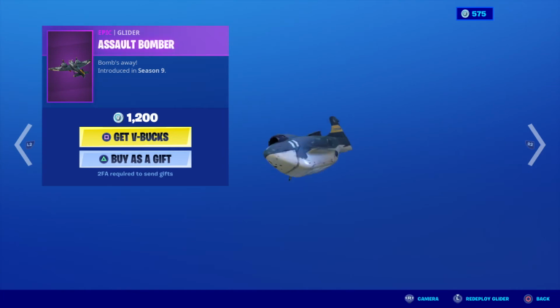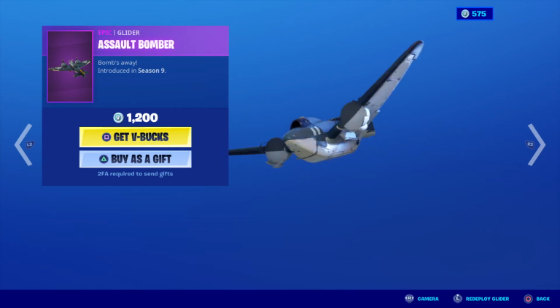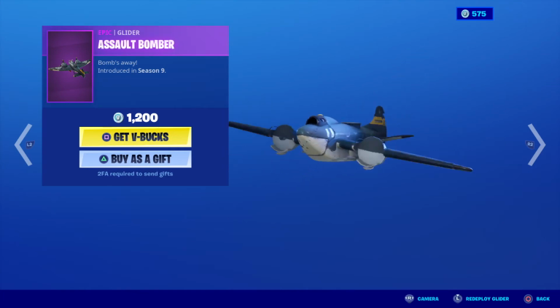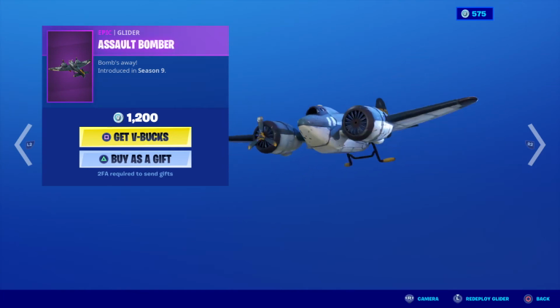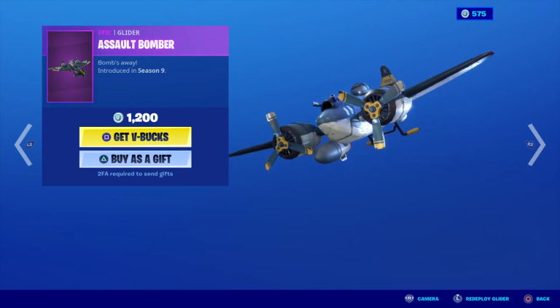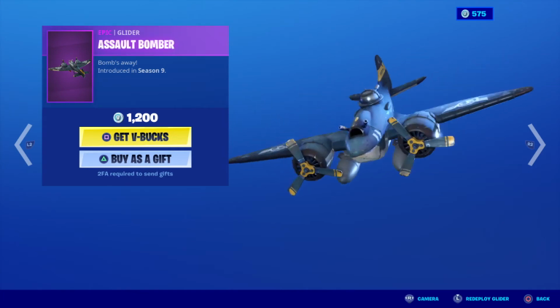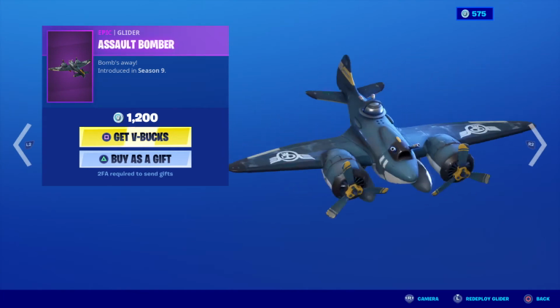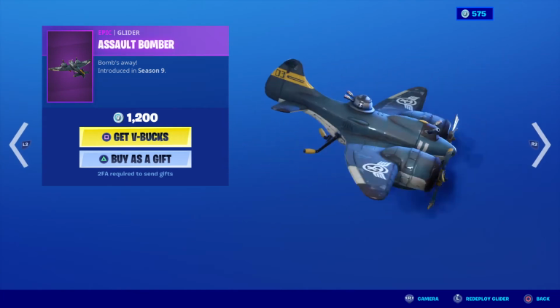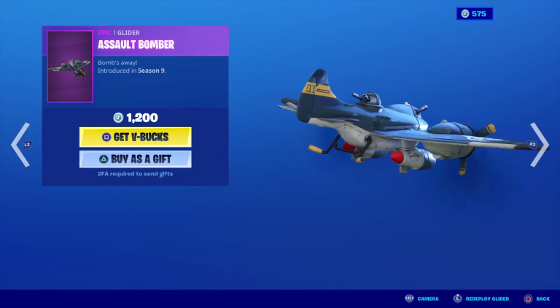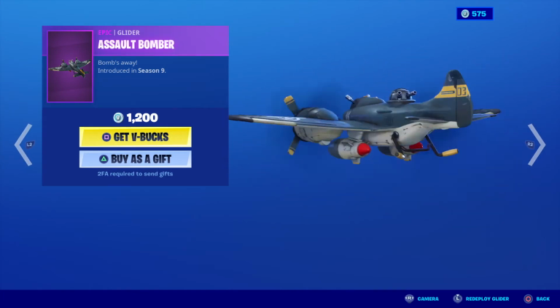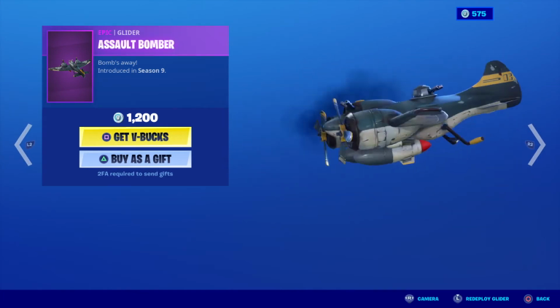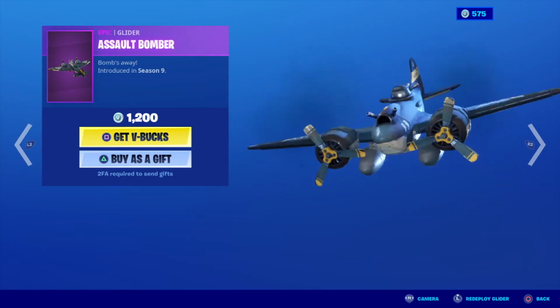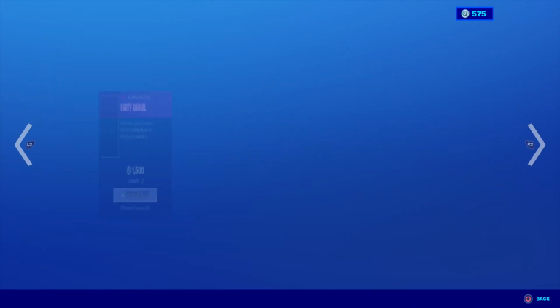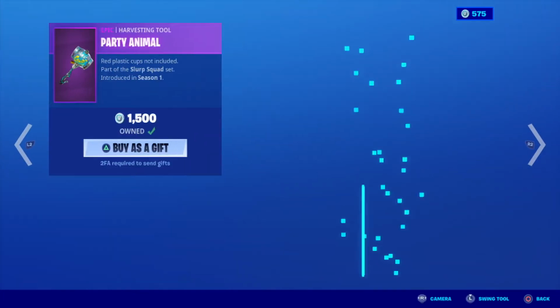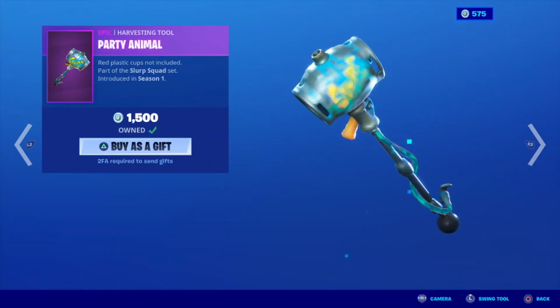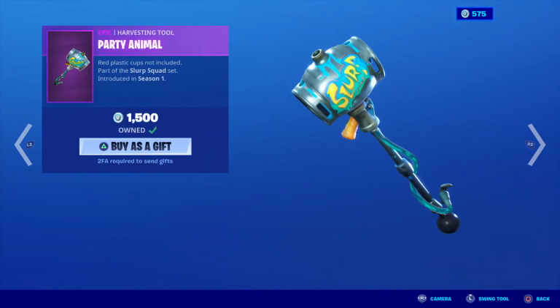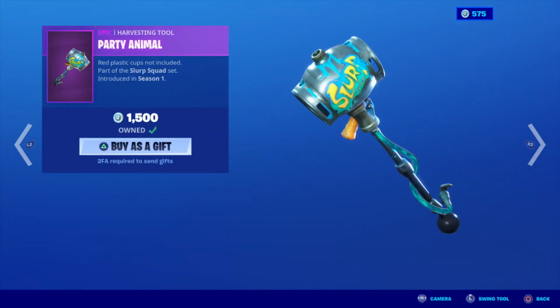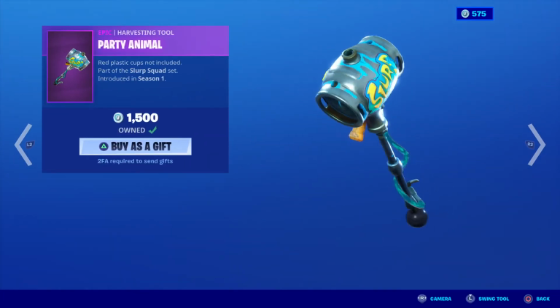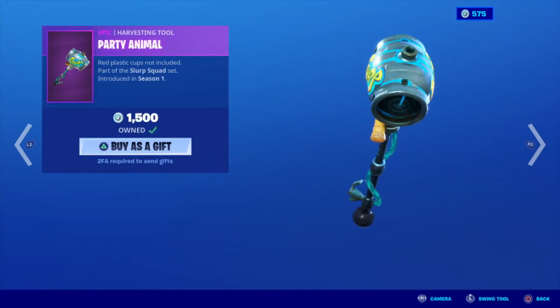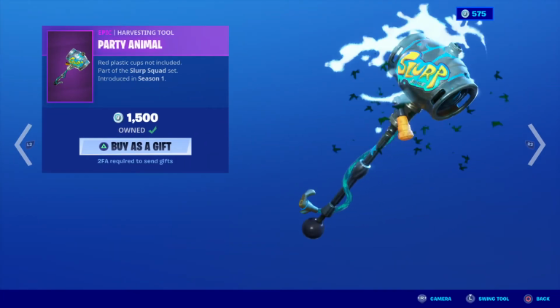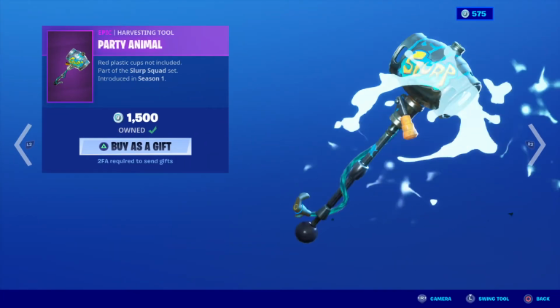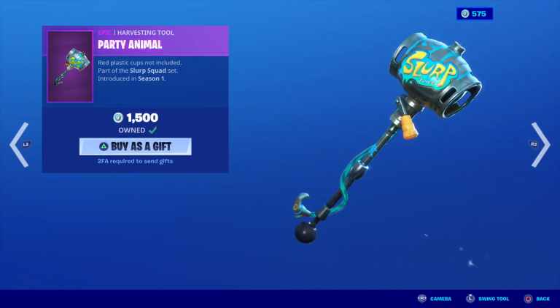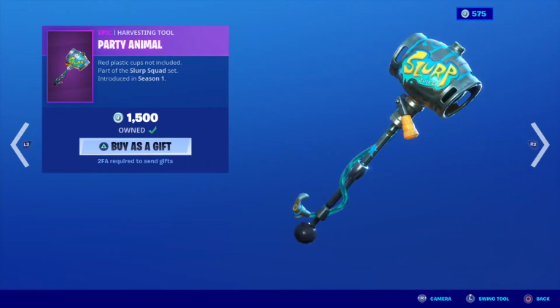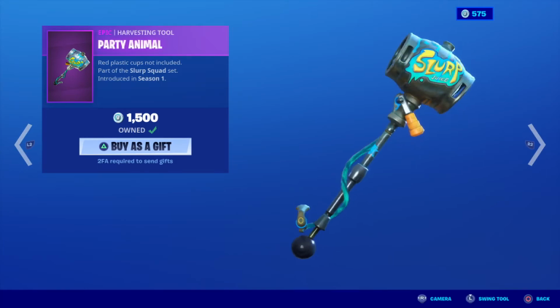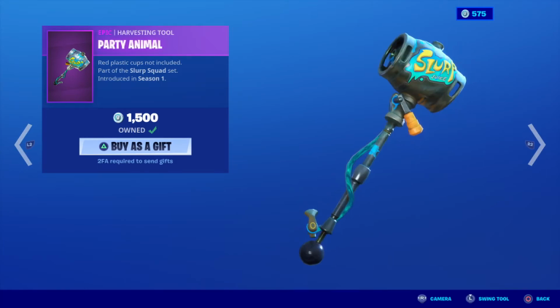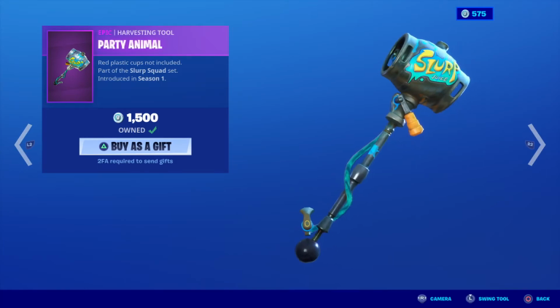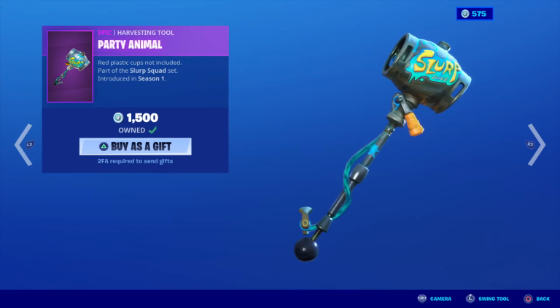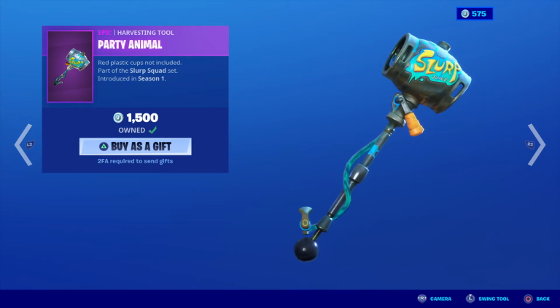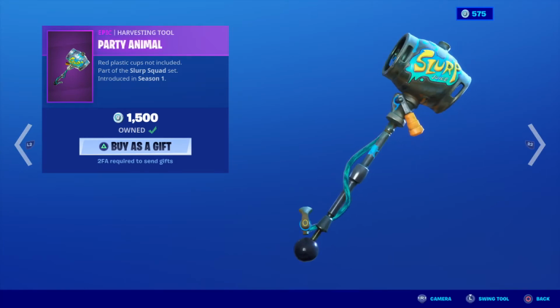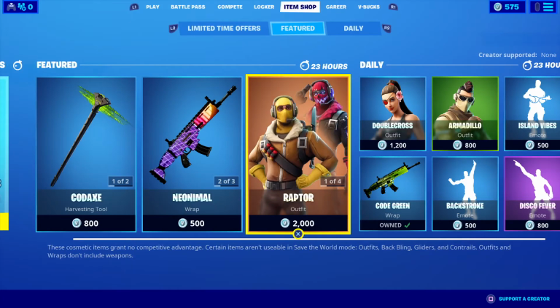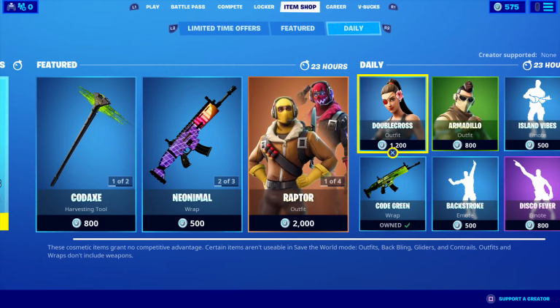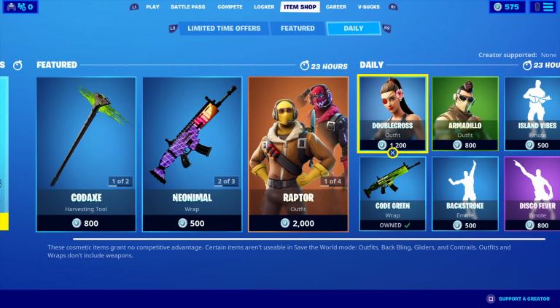Soul Bomber is 1200 V-Bucks and the Party Animal Harvesting Tool is 1500 V-Bucks.